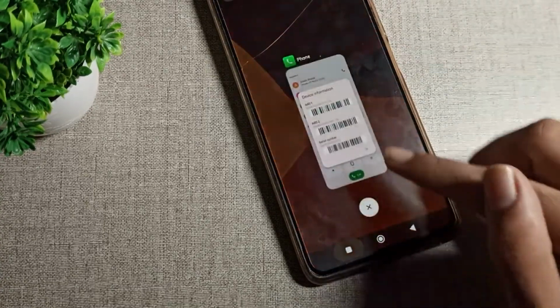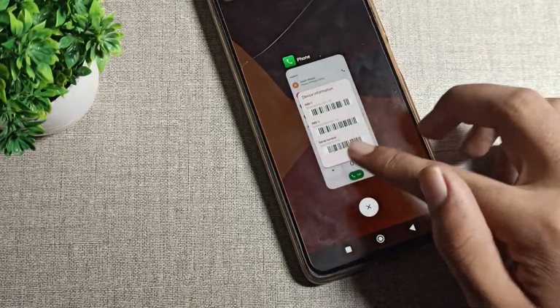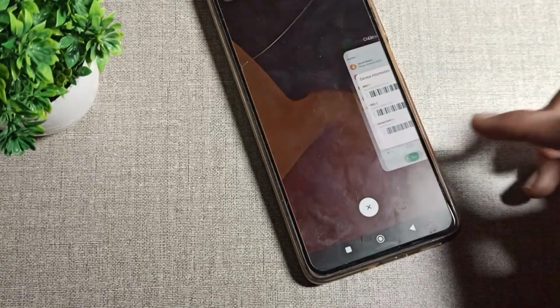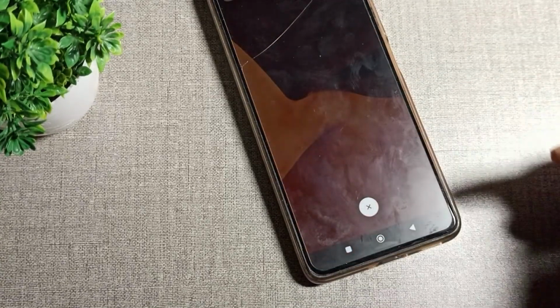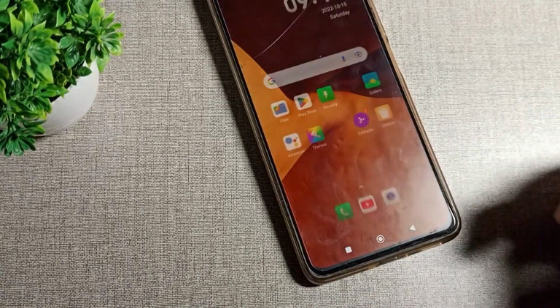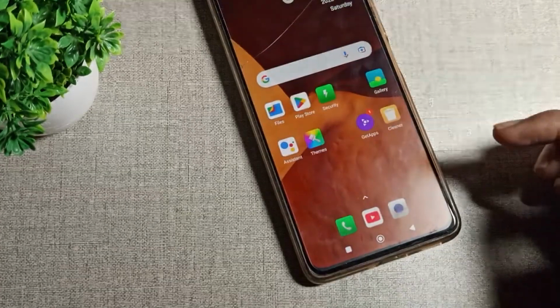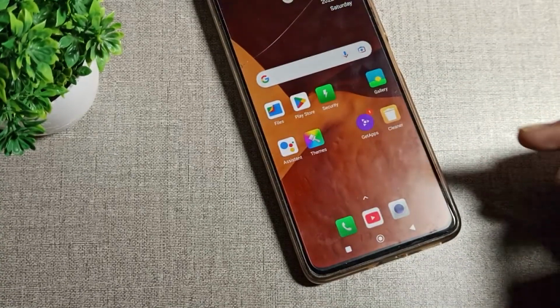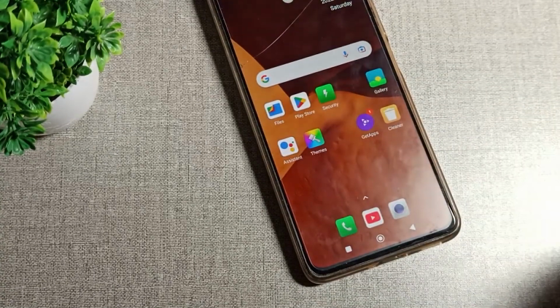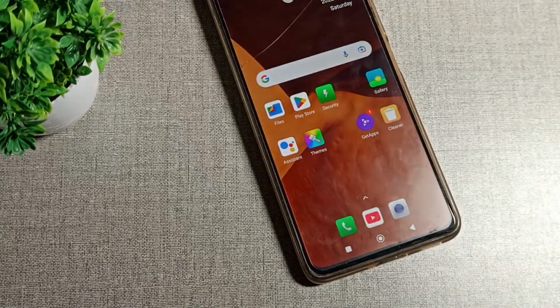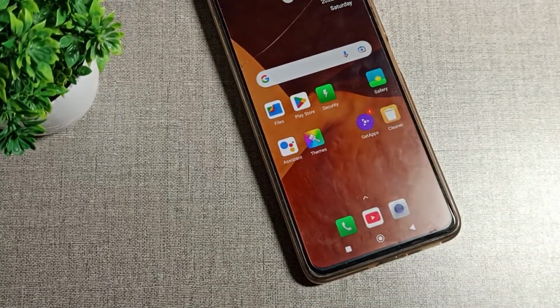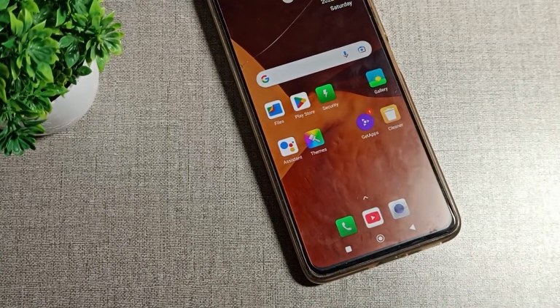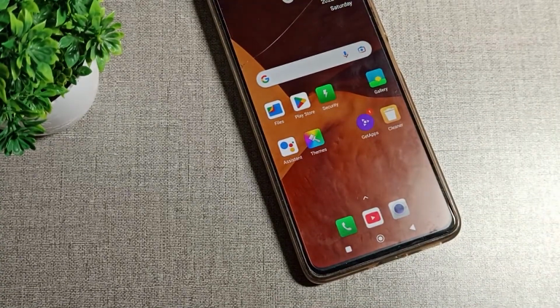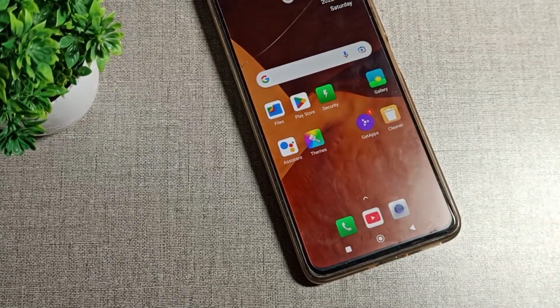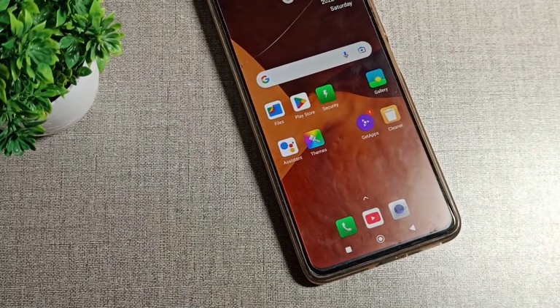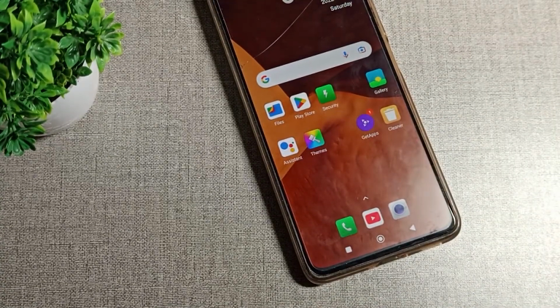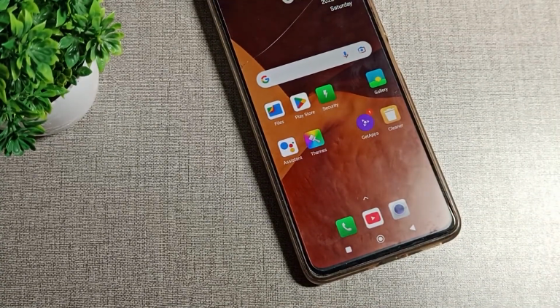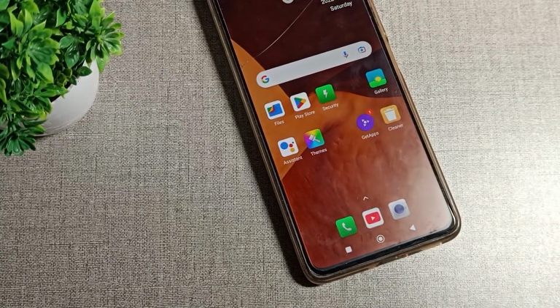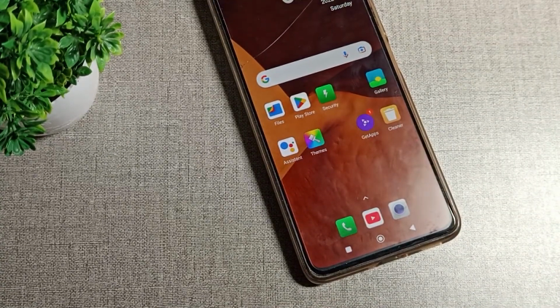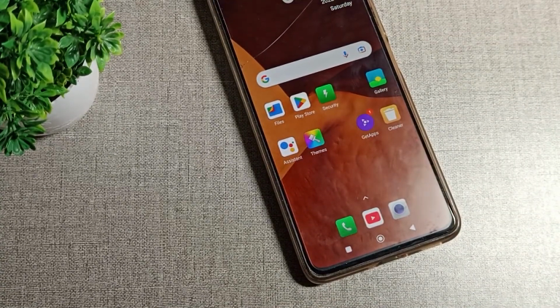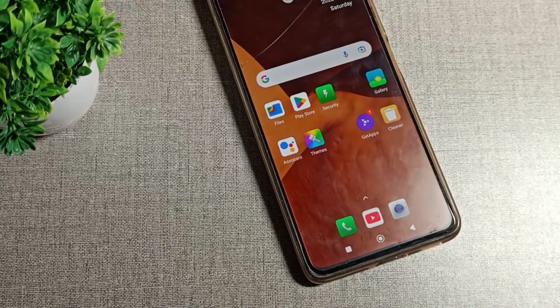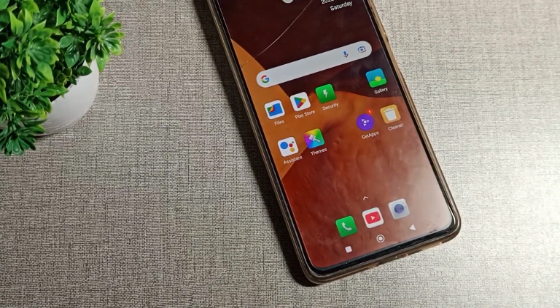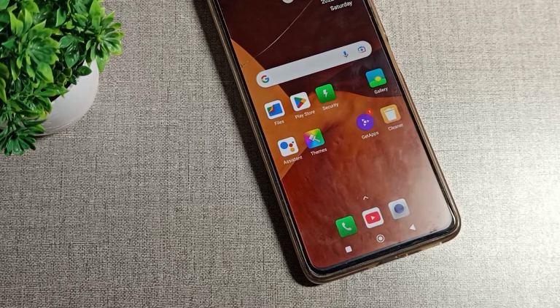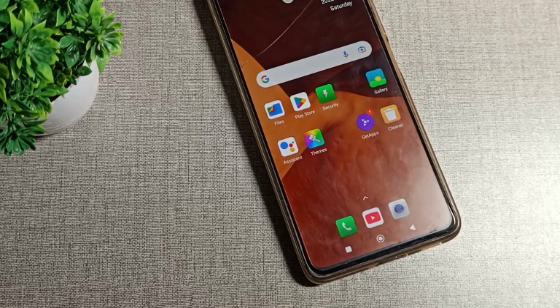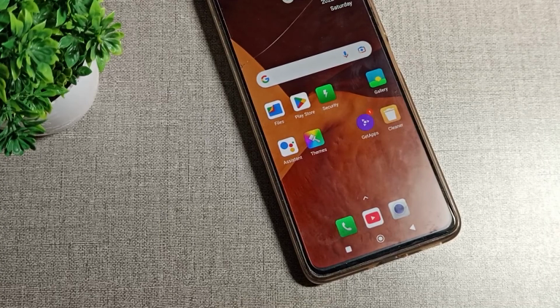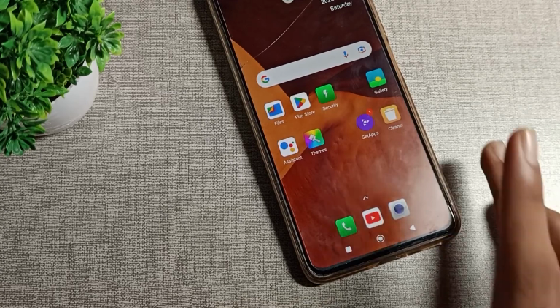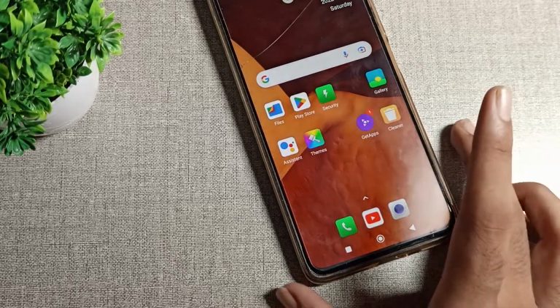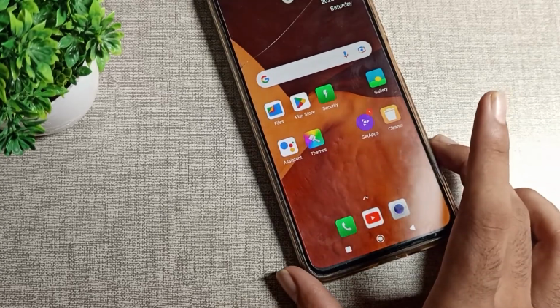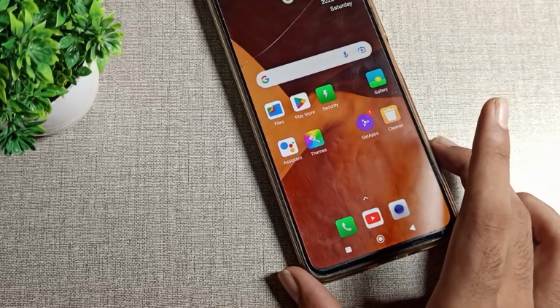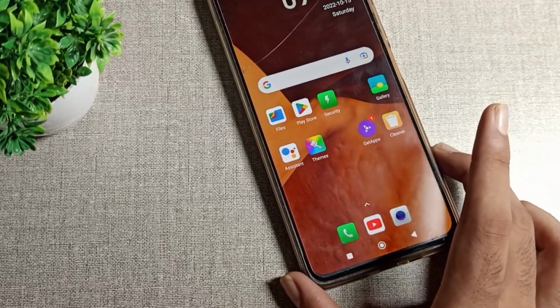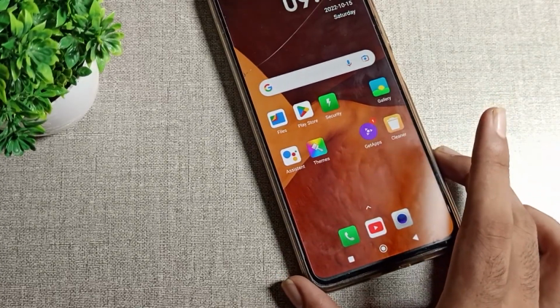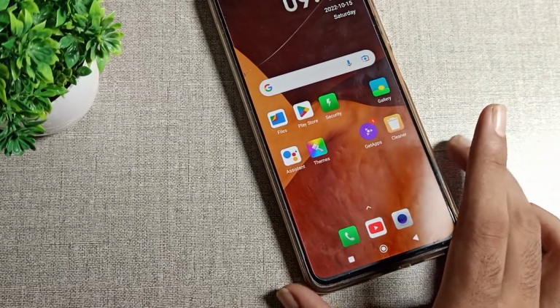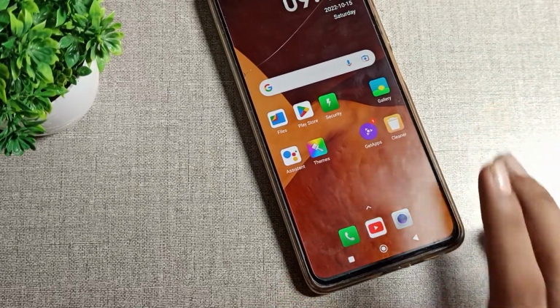So that's how you can check your phone serial number on your Redmi phone. Thanks for watching the video, bye!